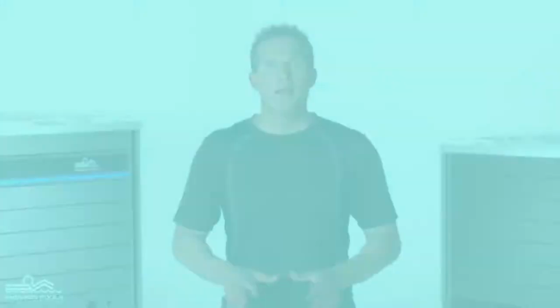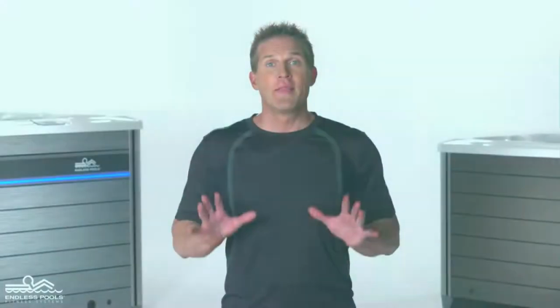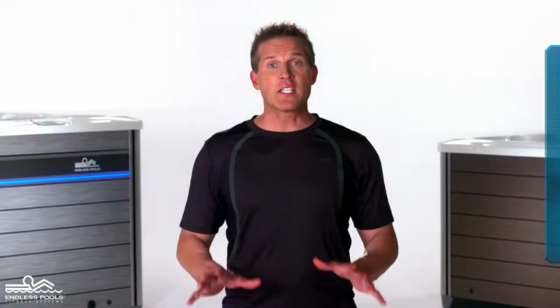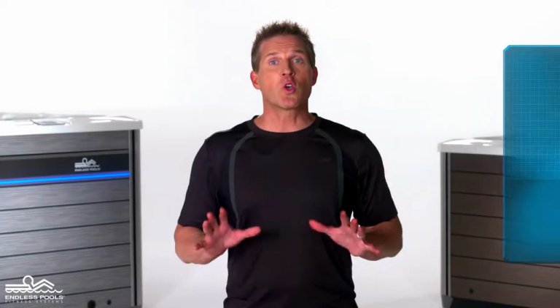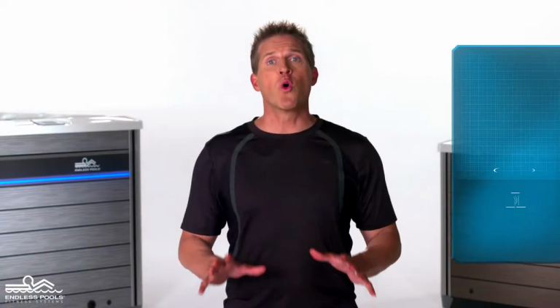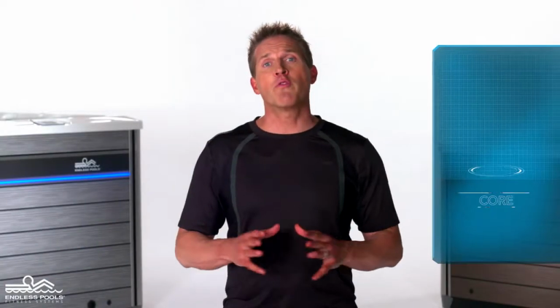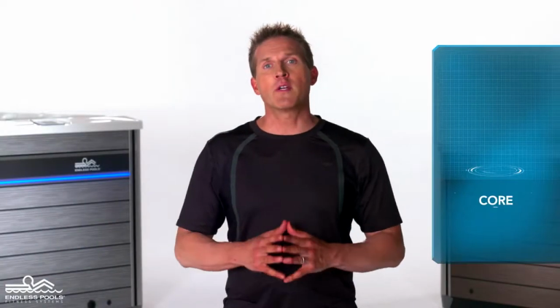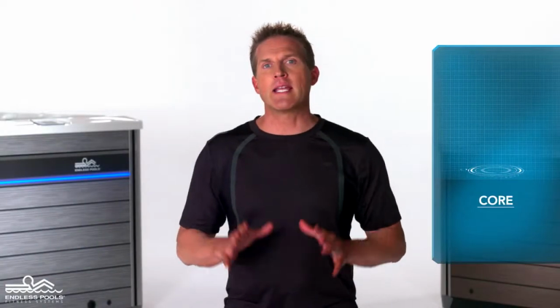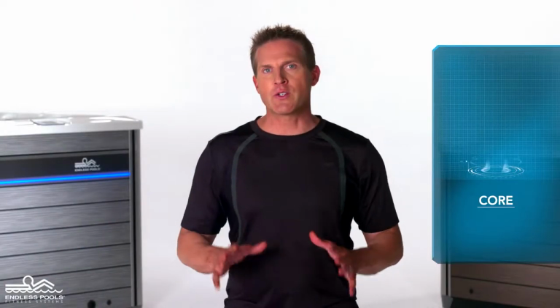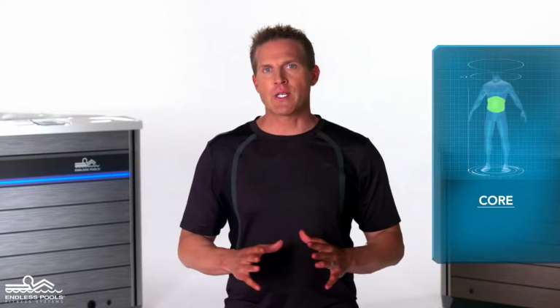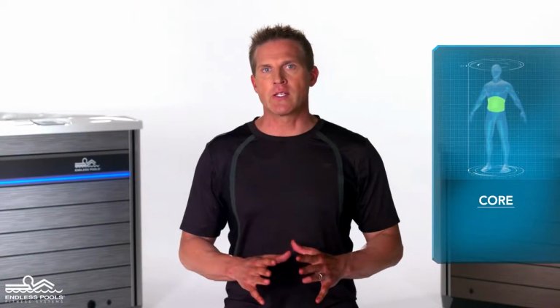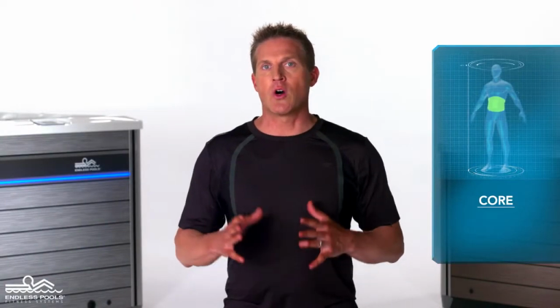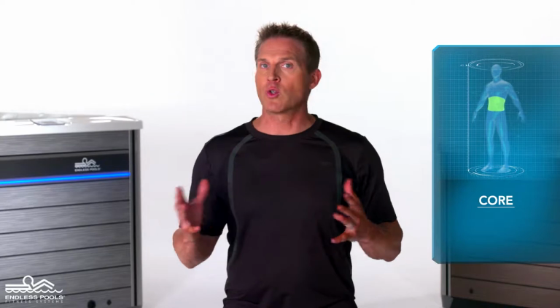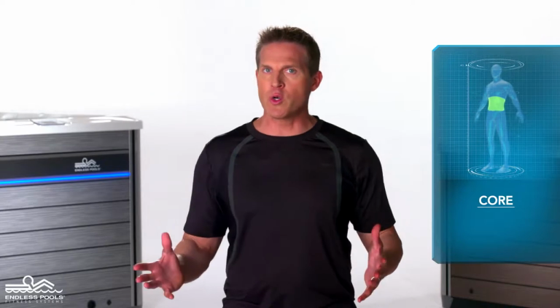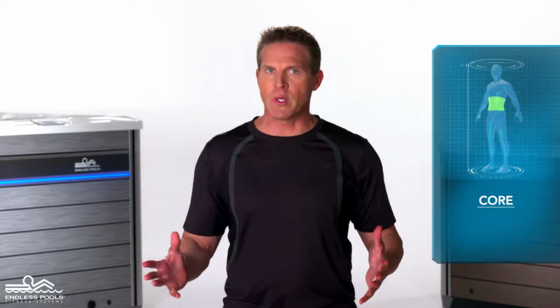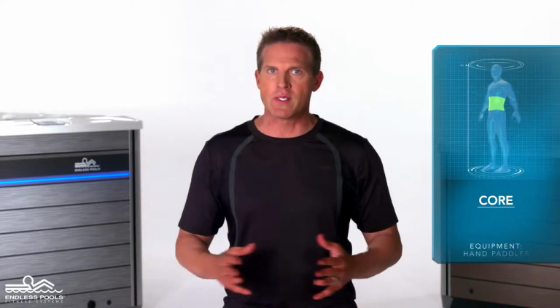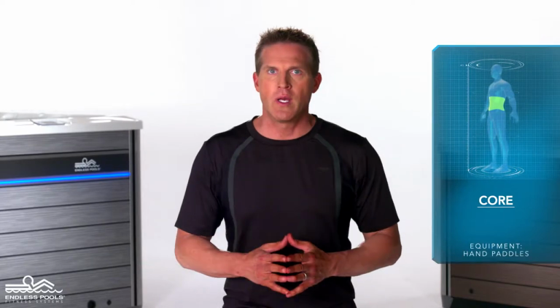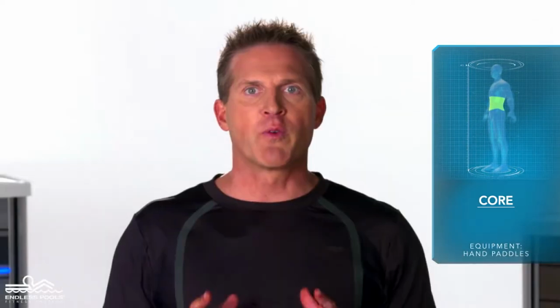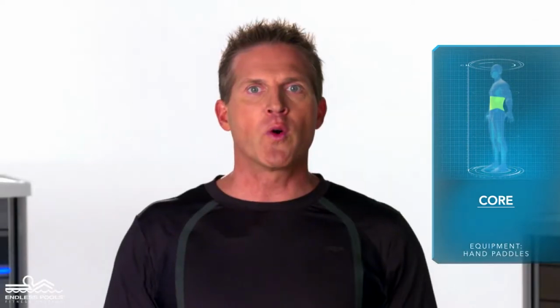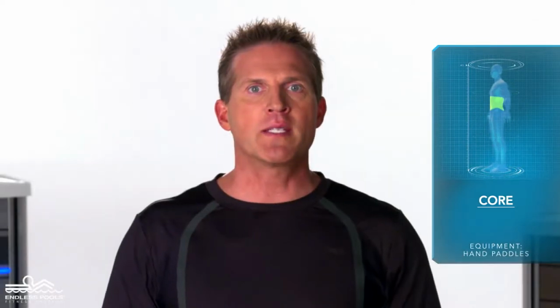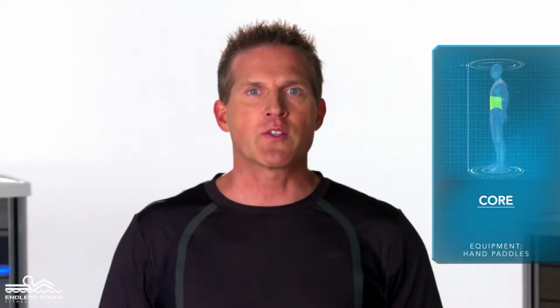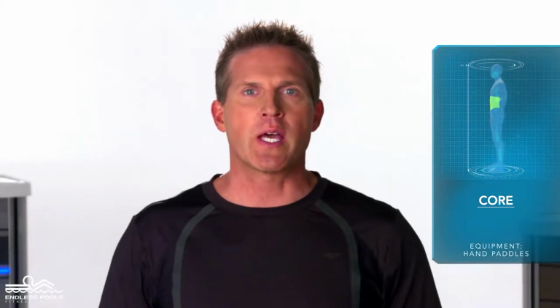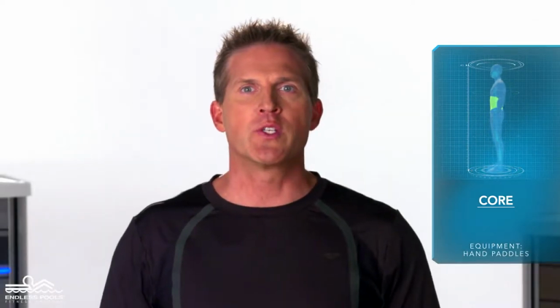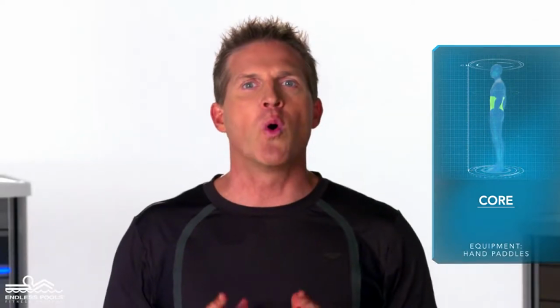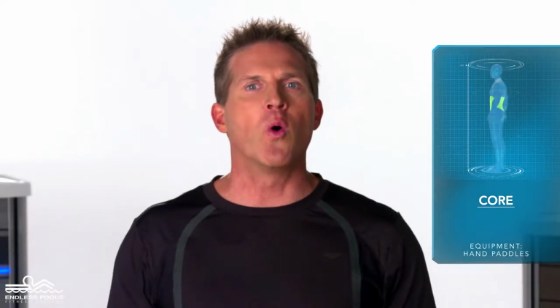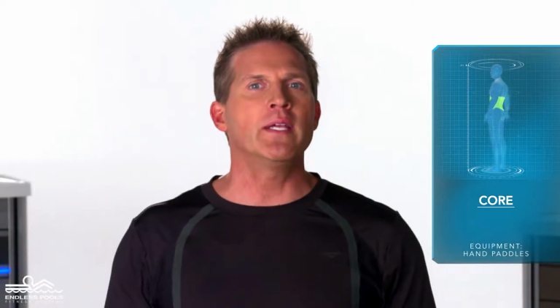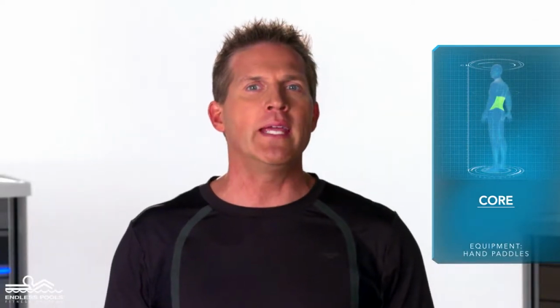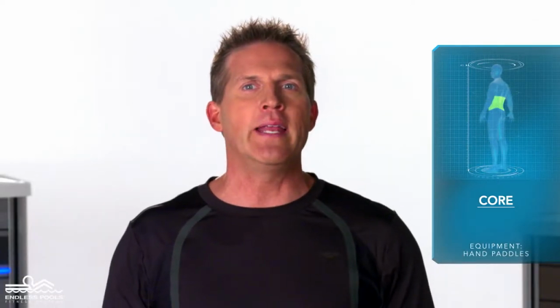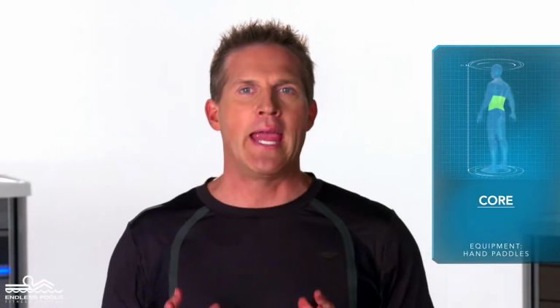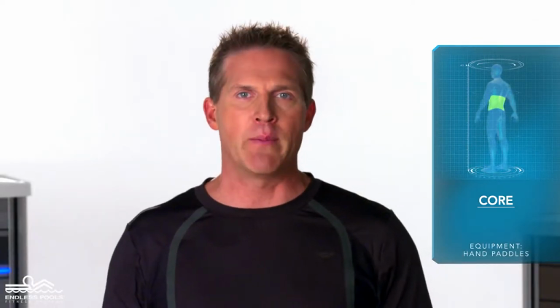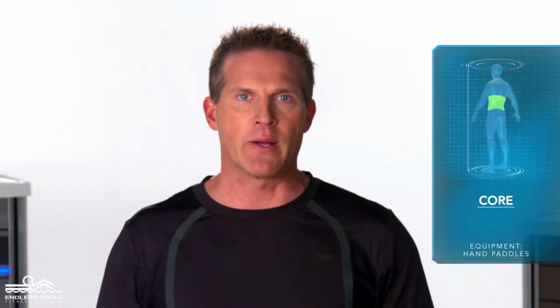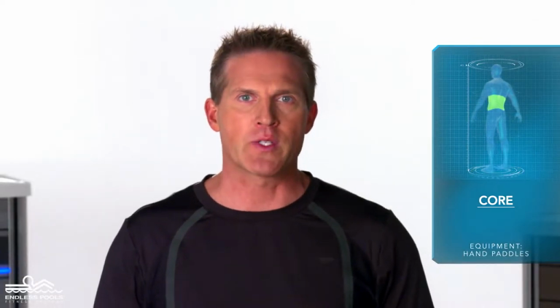This is a core focused exercise called core sweeps. To perform this exercise, you will only need hand paddles.